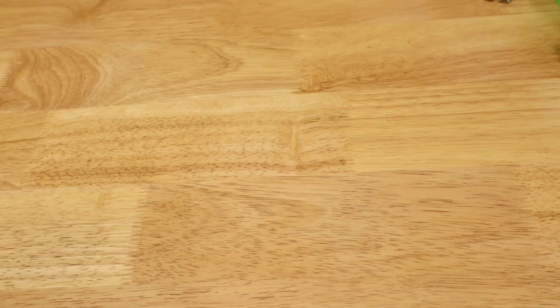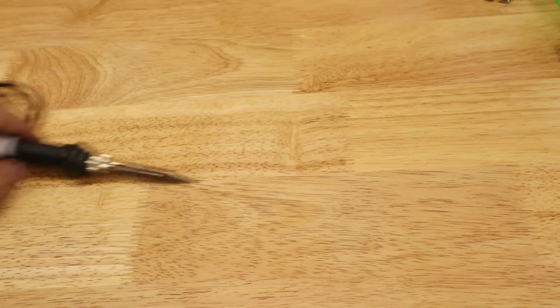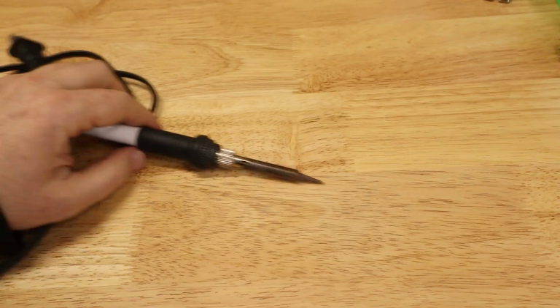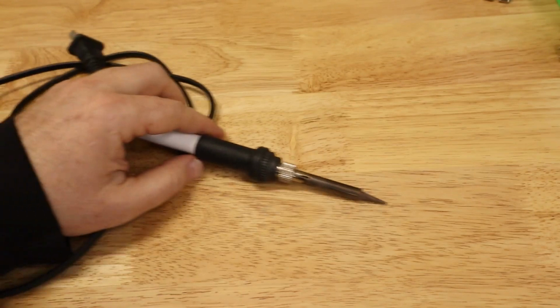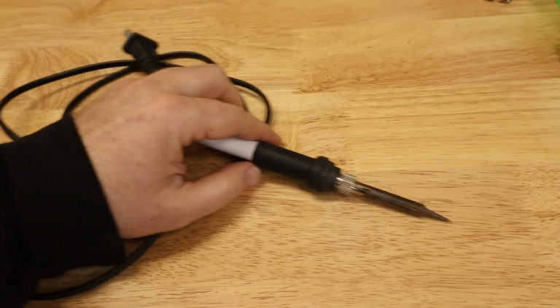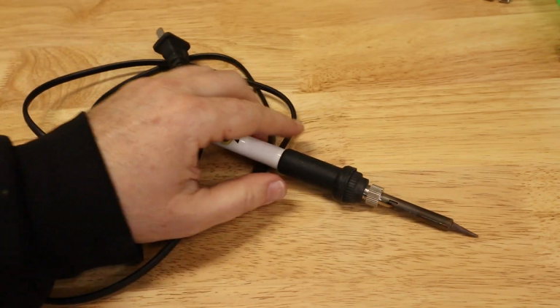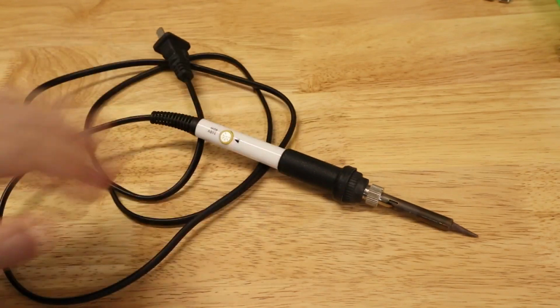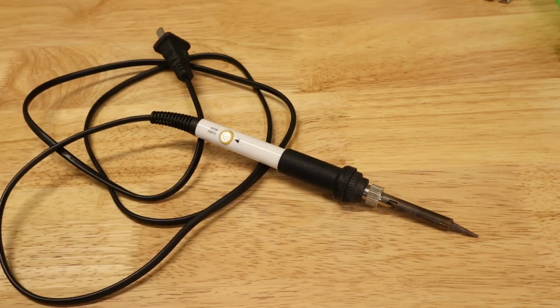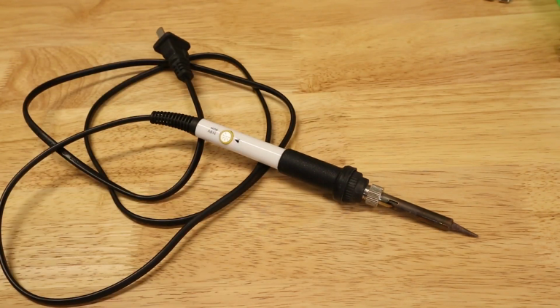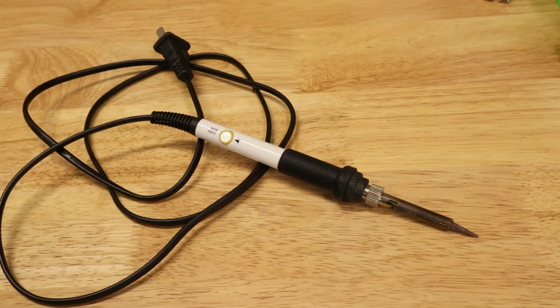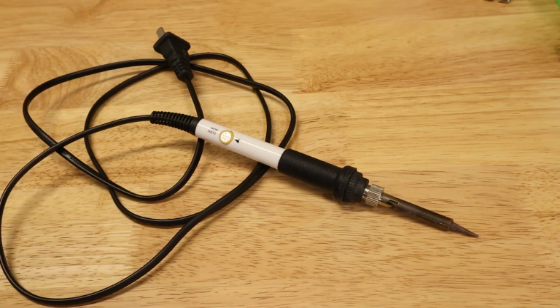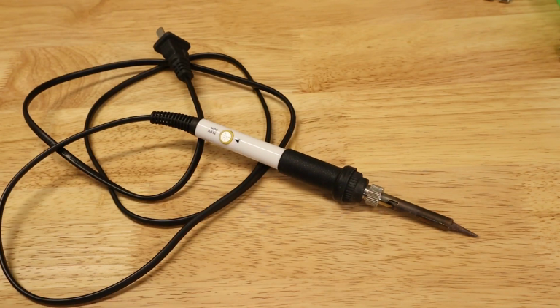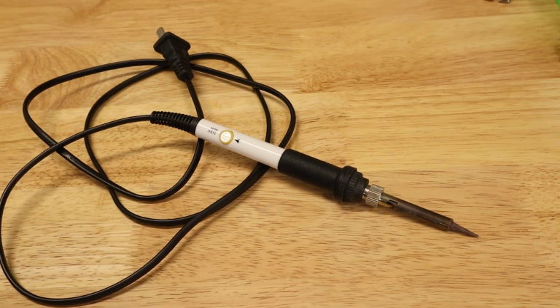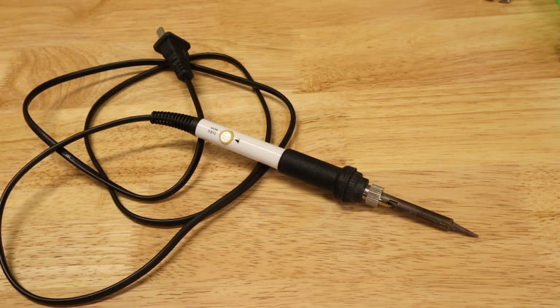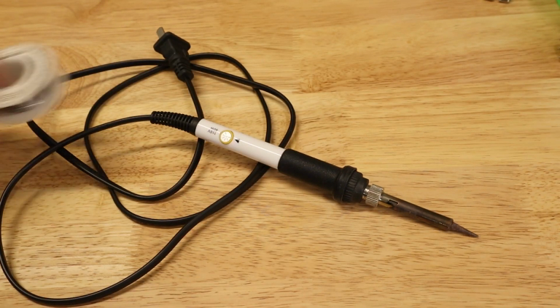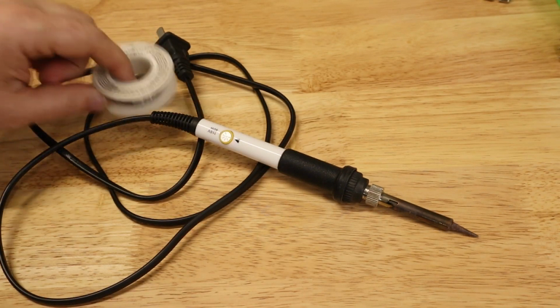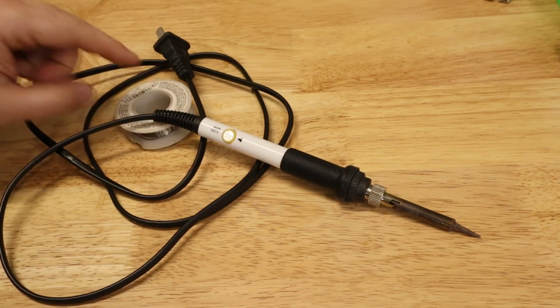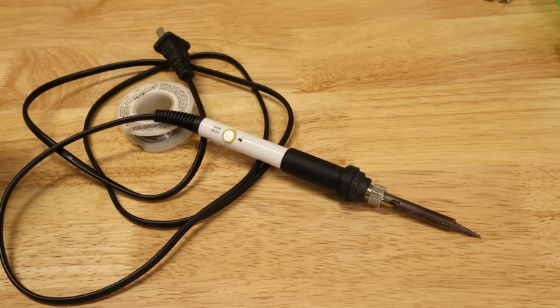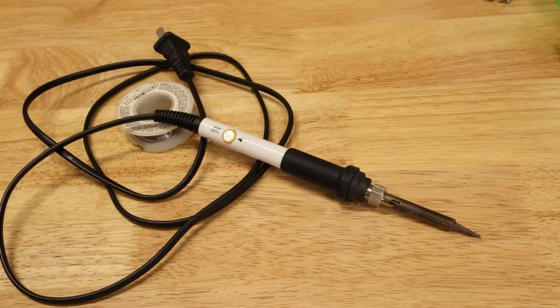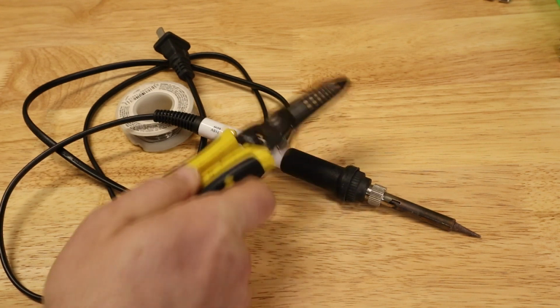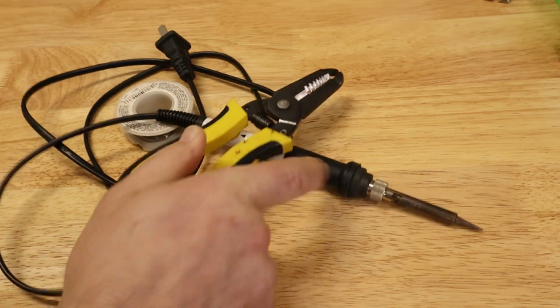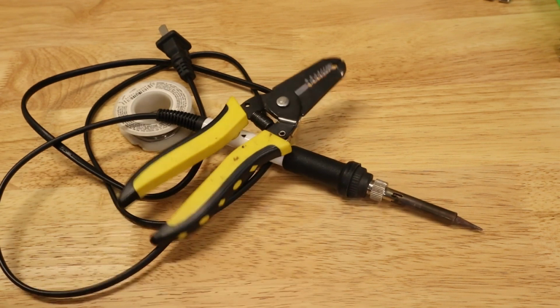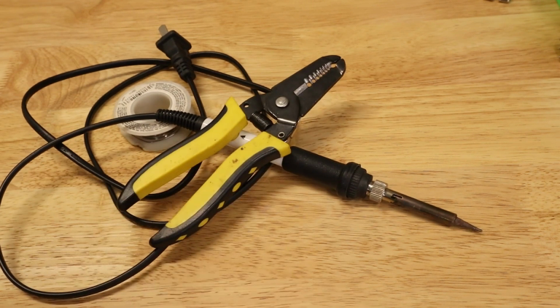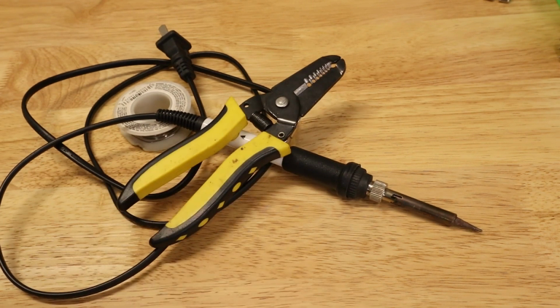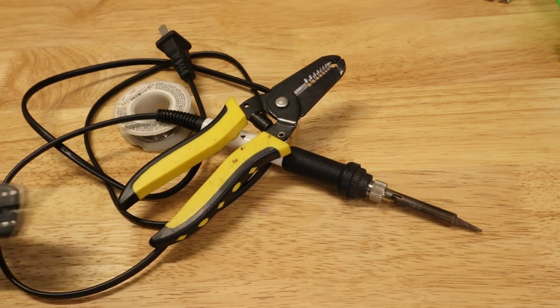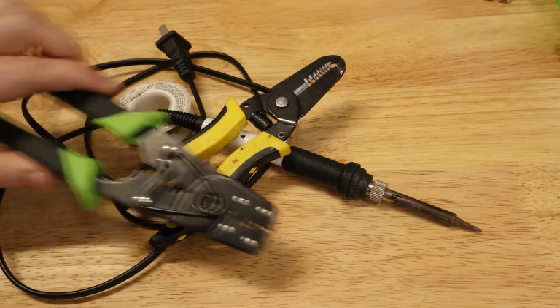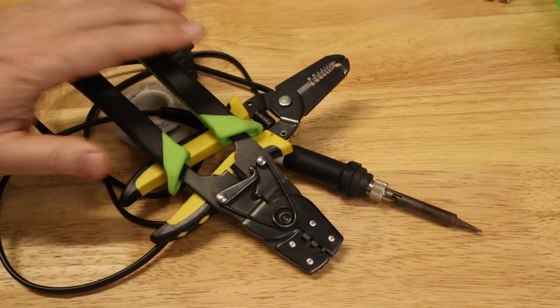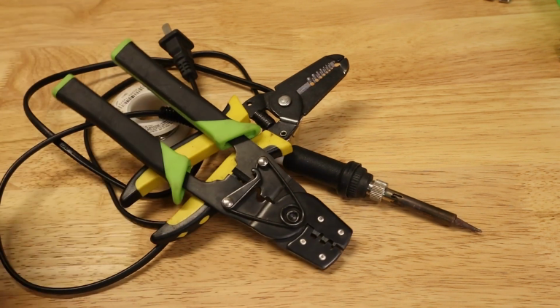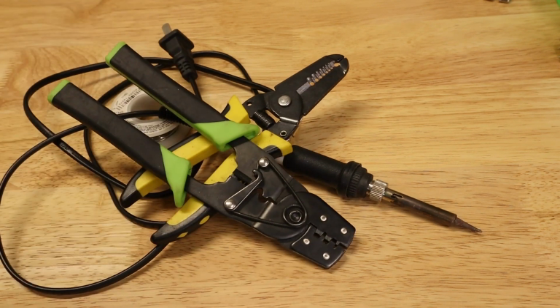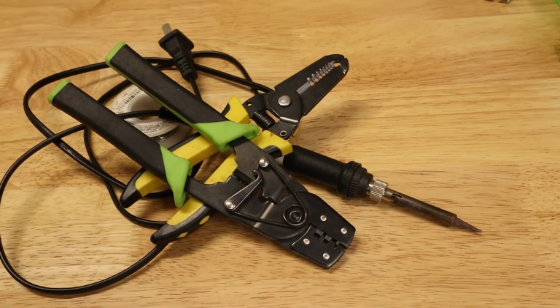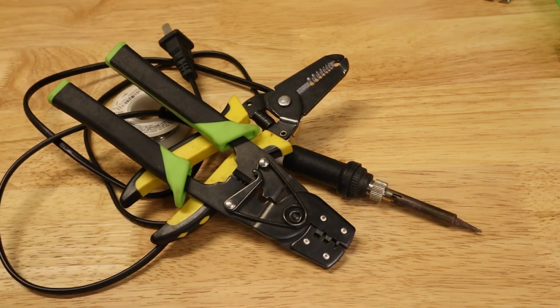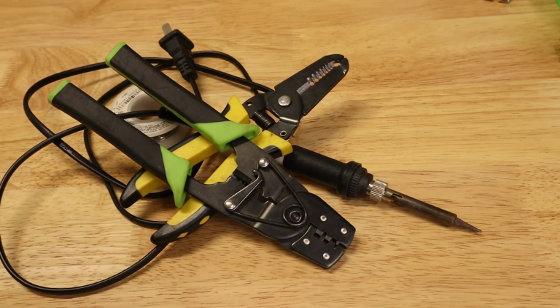We'll use some quarter-inch female quick disconnects for 18 to 22 gauge wire. We're using pretty light wiring for this, and it saves a lot of soldering — it makes a lot of our components very plug-and-play. For tools on this project, we'll need a soldering iron, solder, wire stripper, and wire crimper.